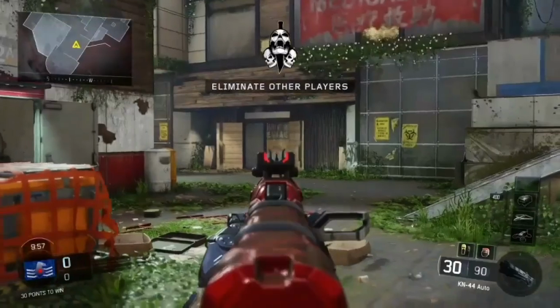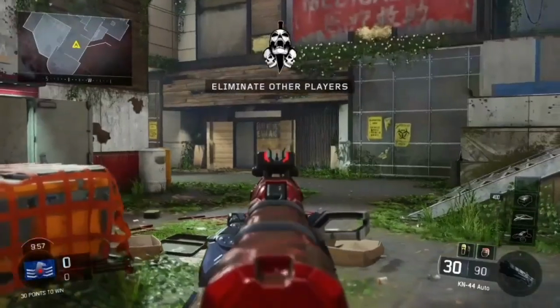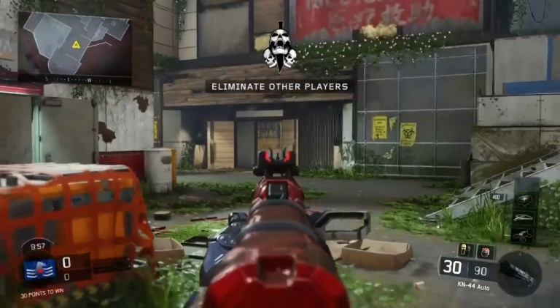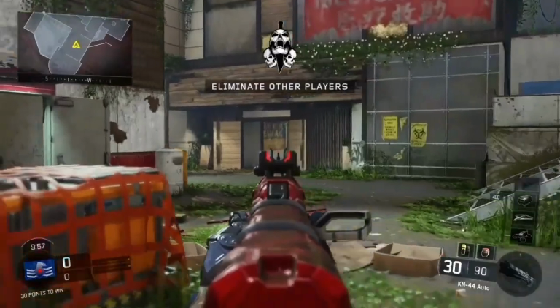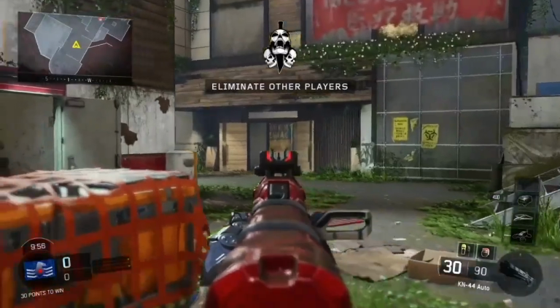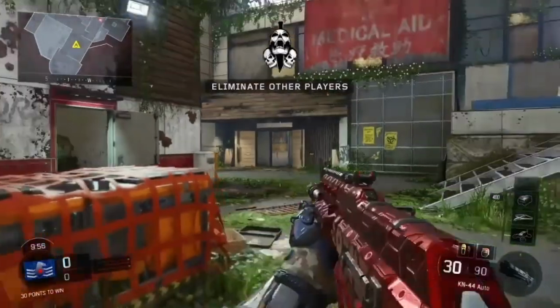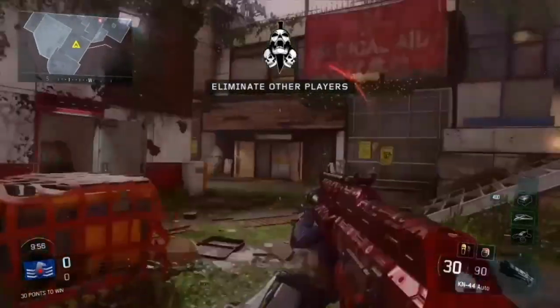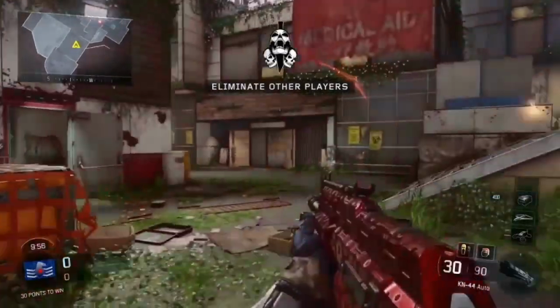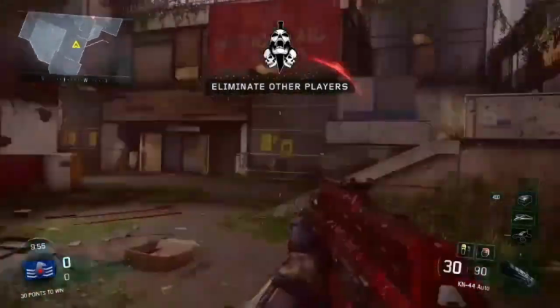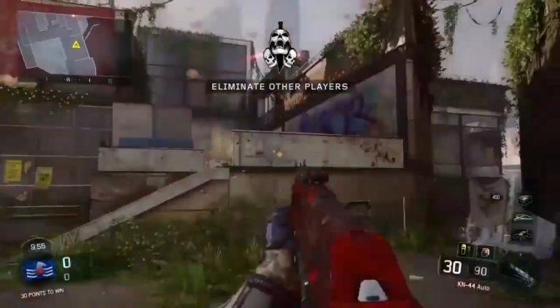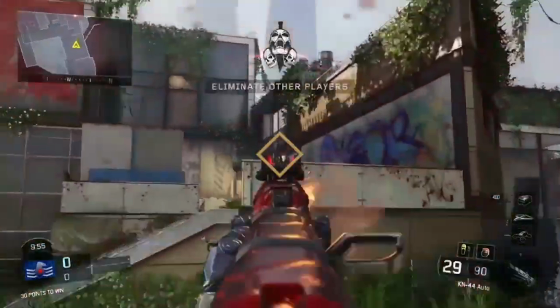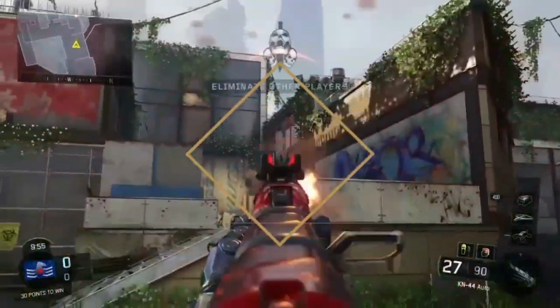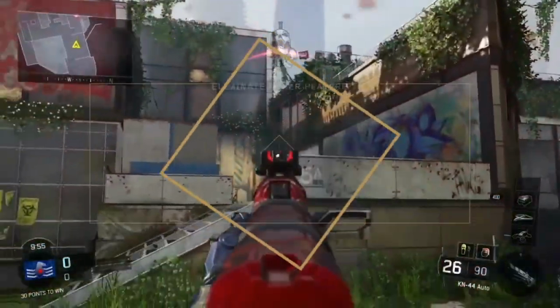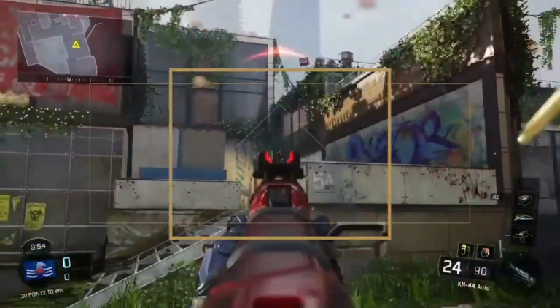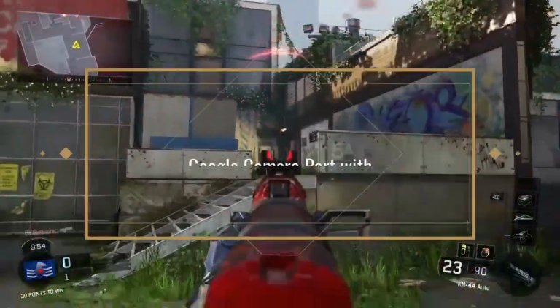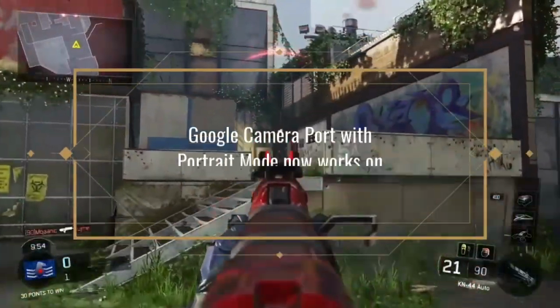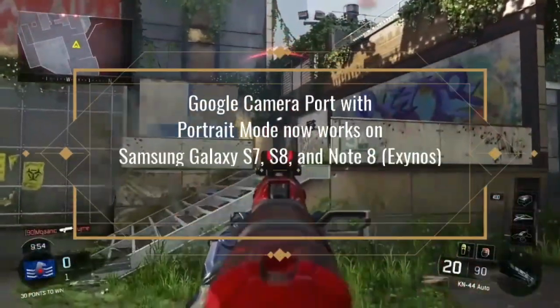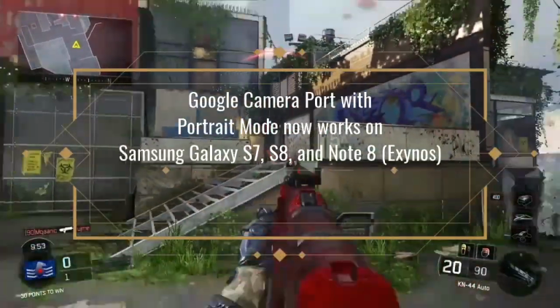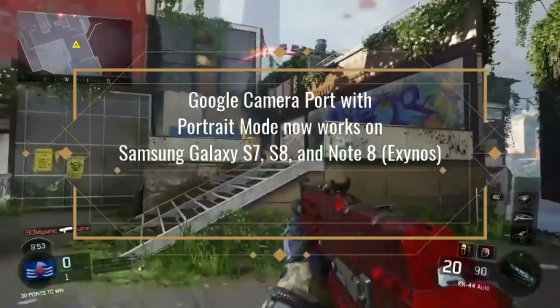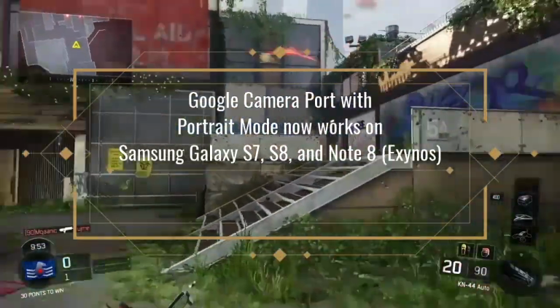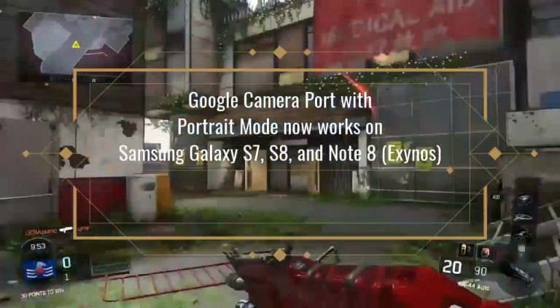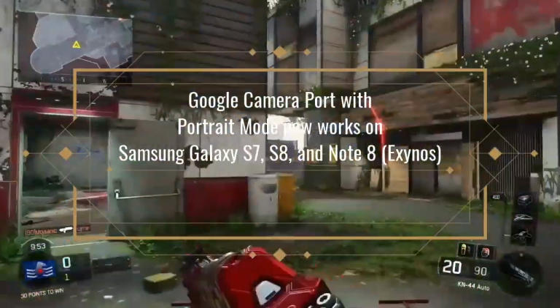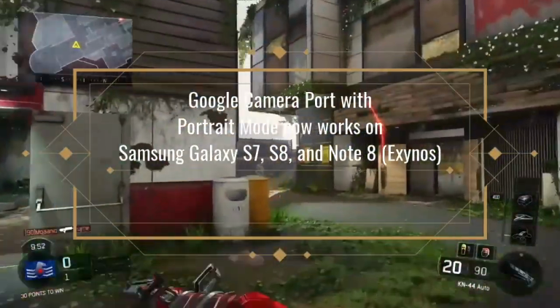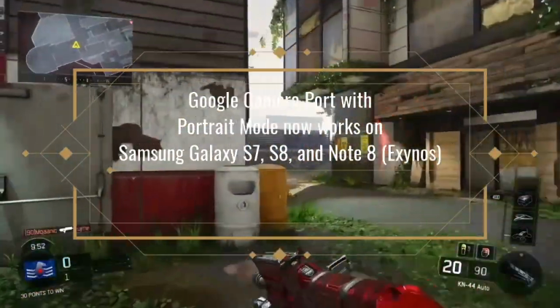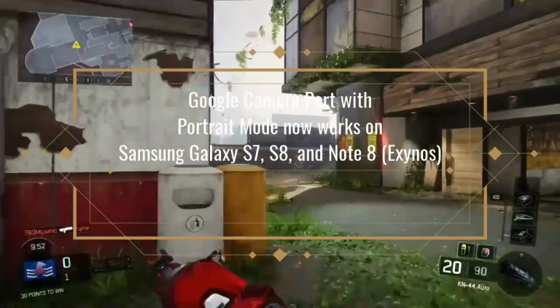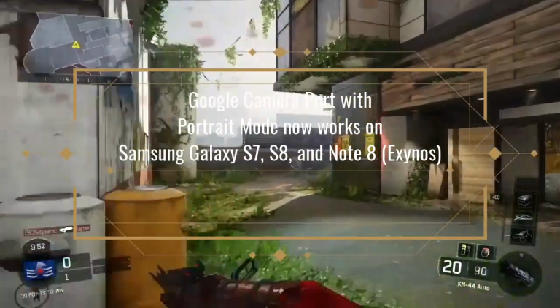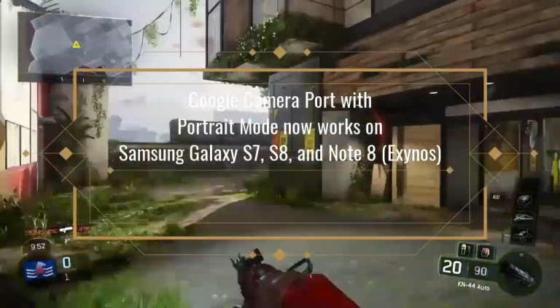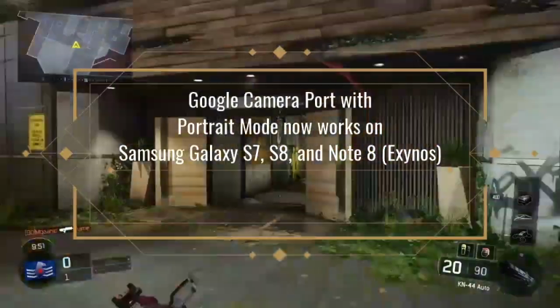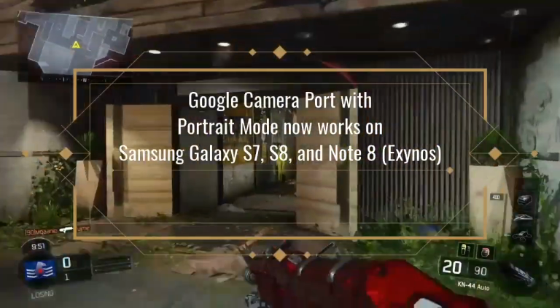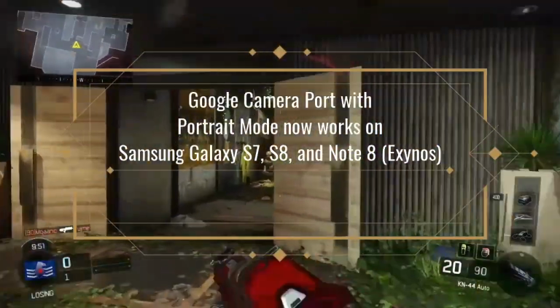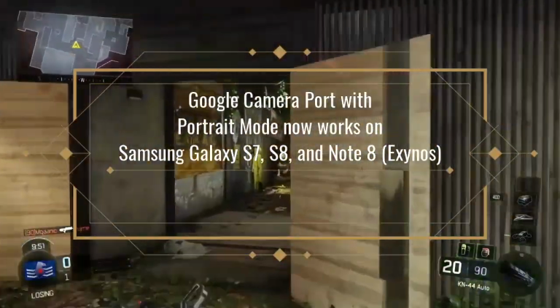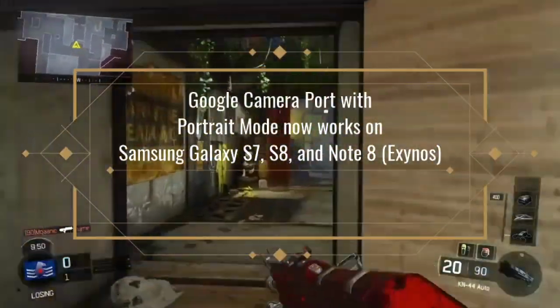Google Camera port with portrait mode now works on Samsung Galaxy S7, S8, and Note 8 Exynos.